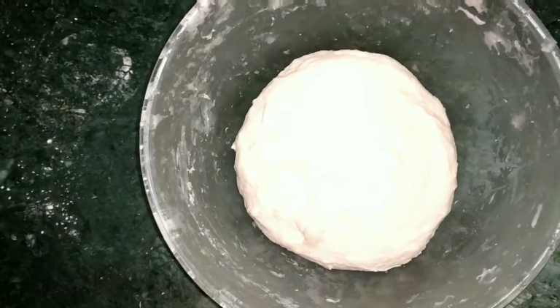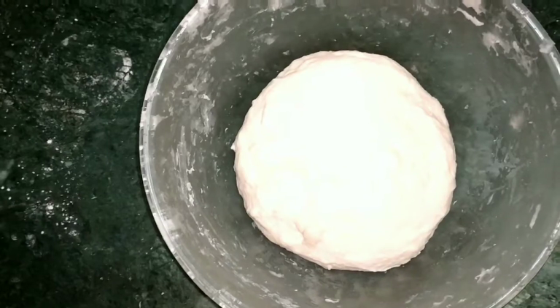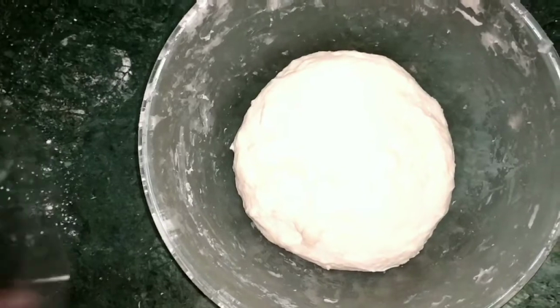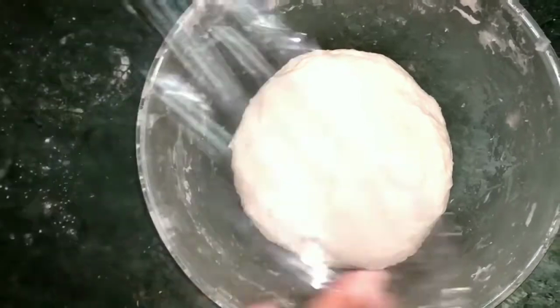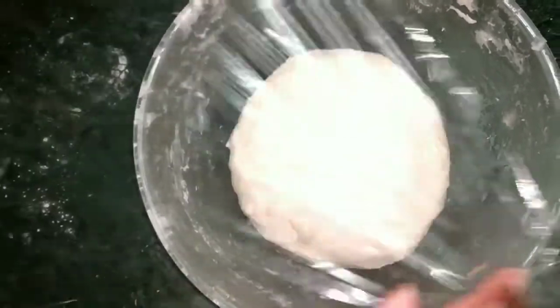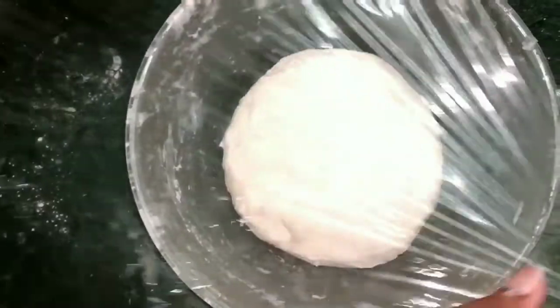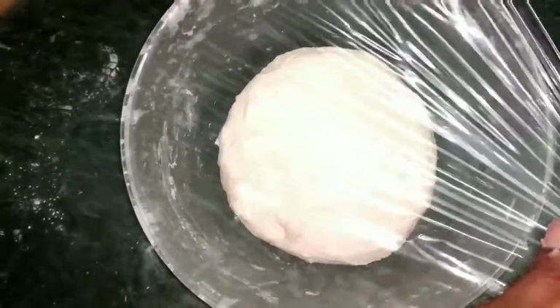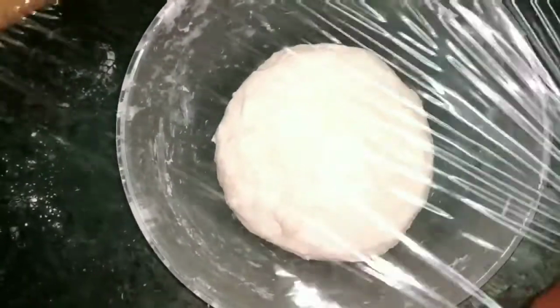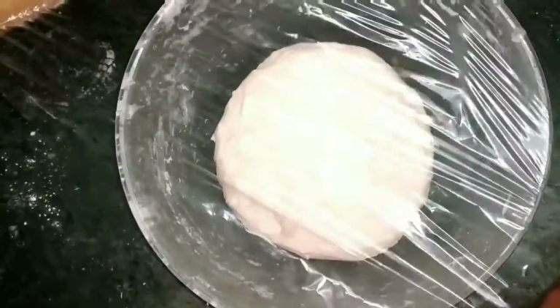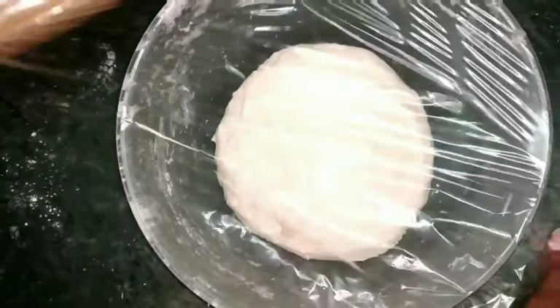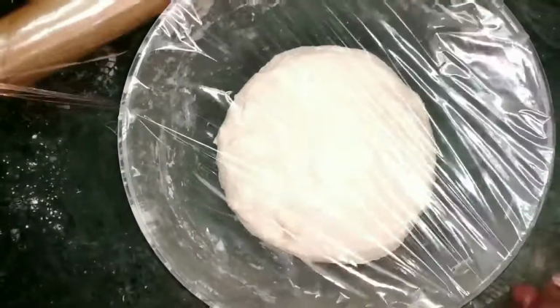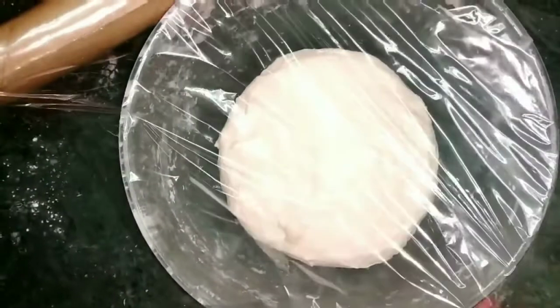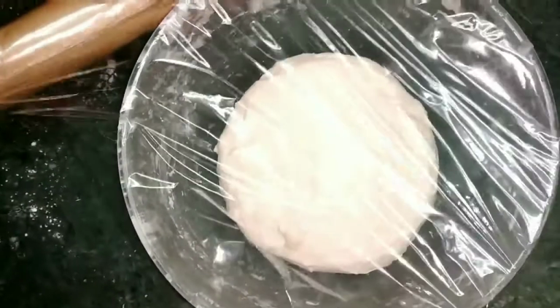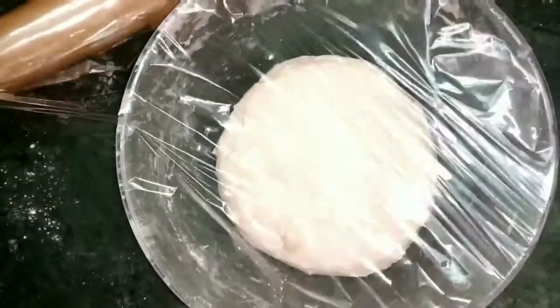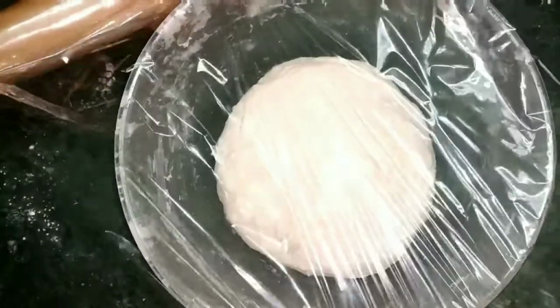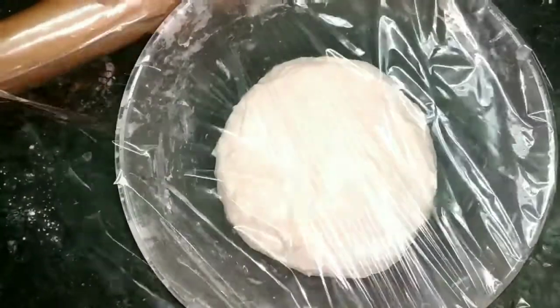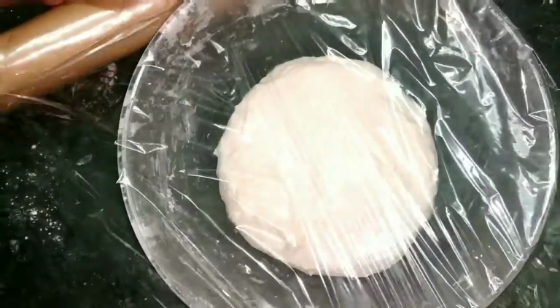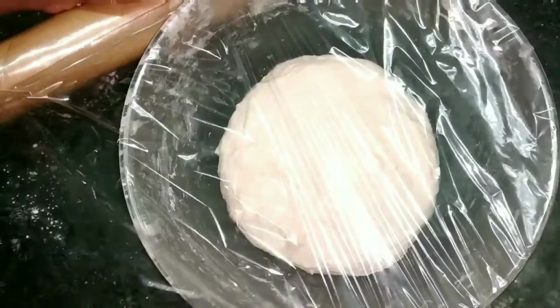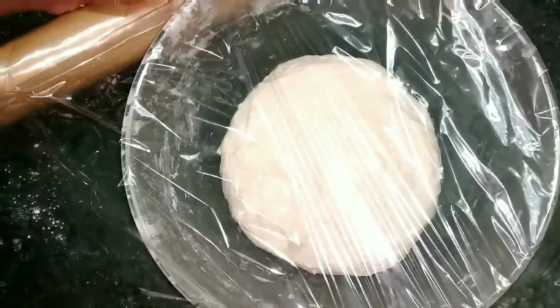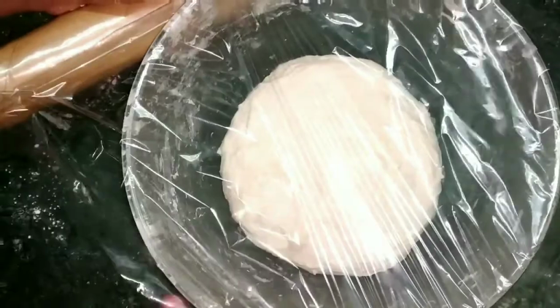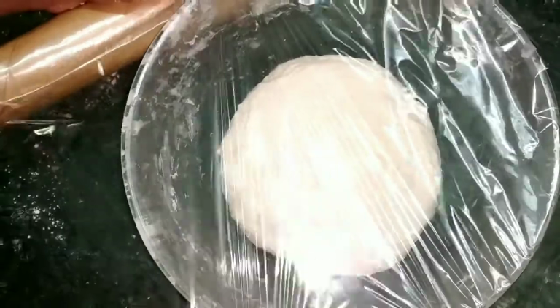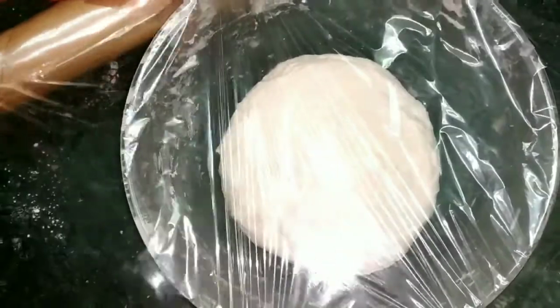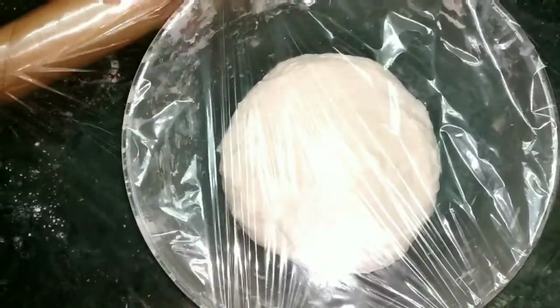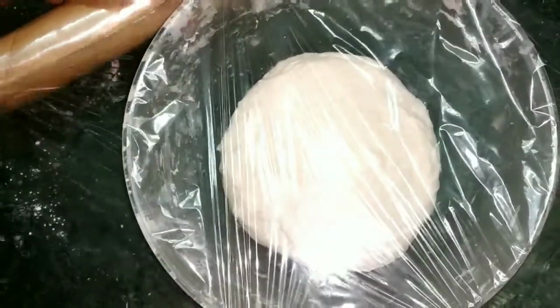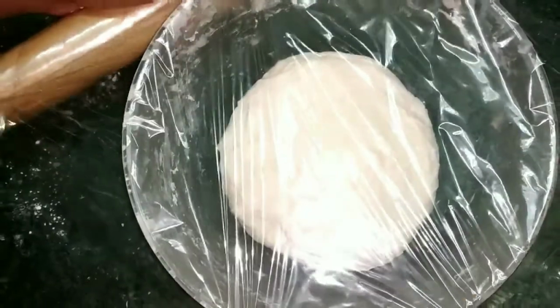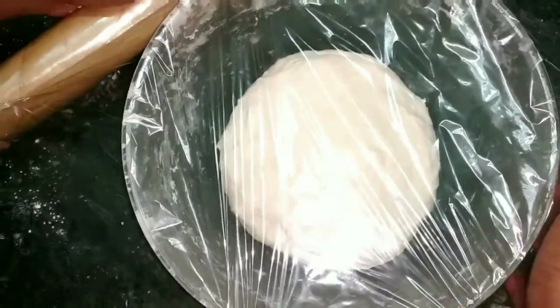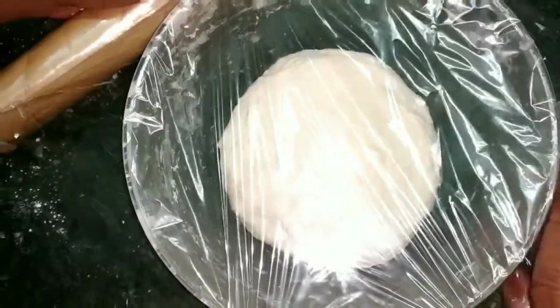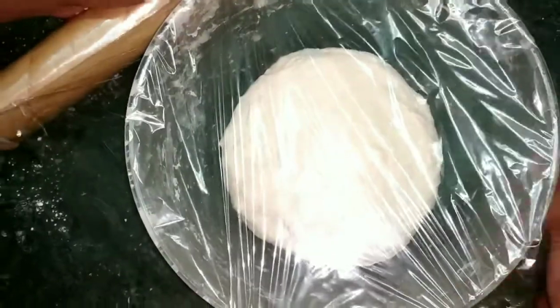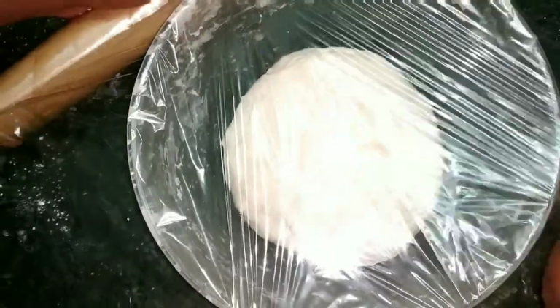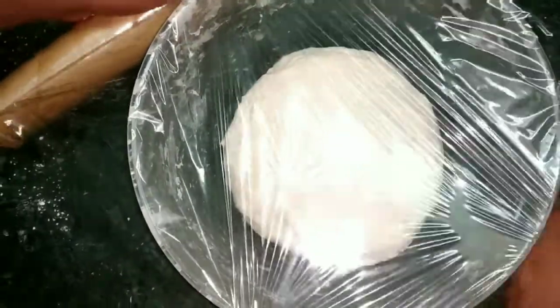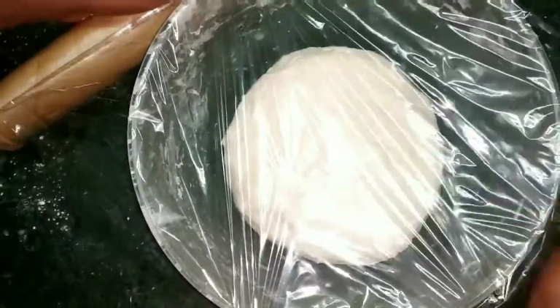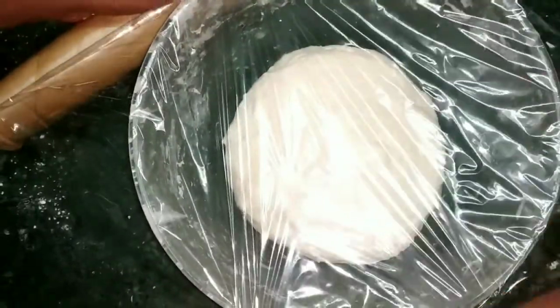After kneading, just cover the bowl with a plastic wrap and let it rest in a warm place to rise for 2 hours.